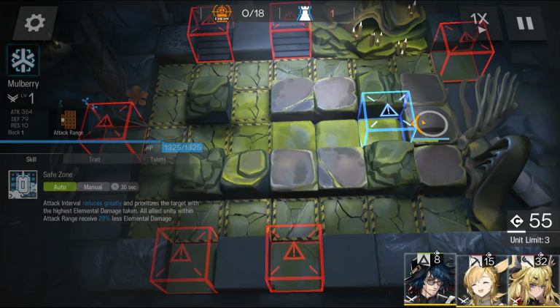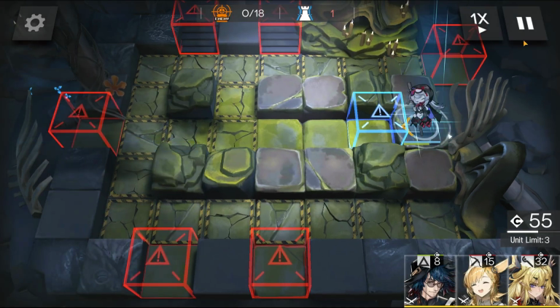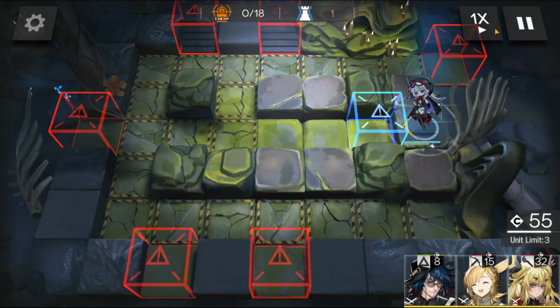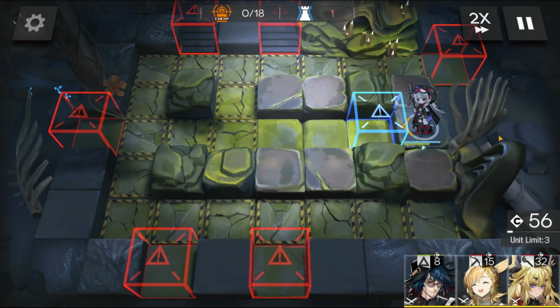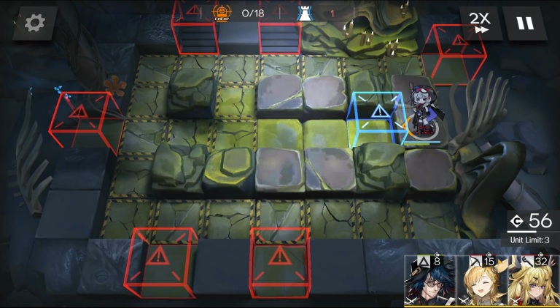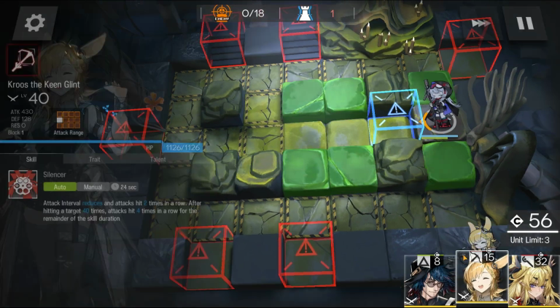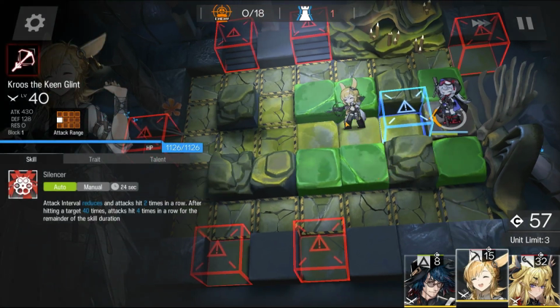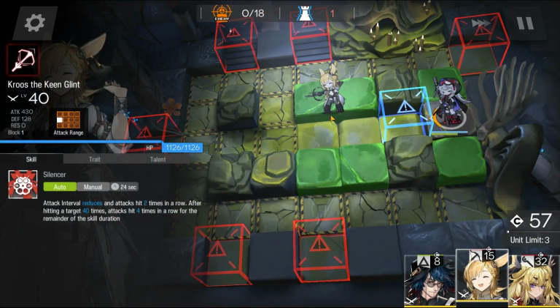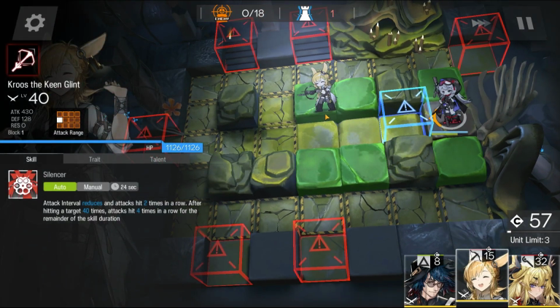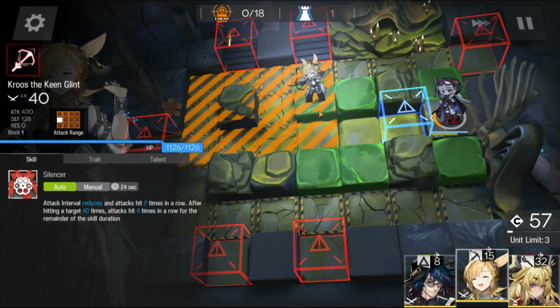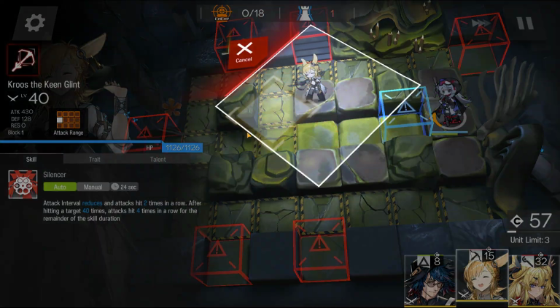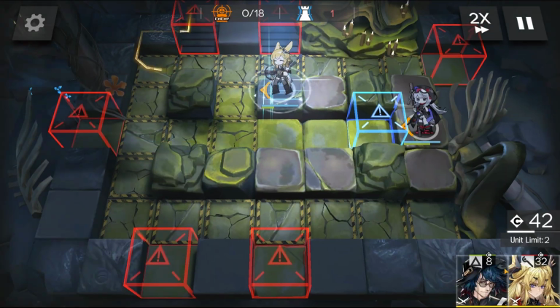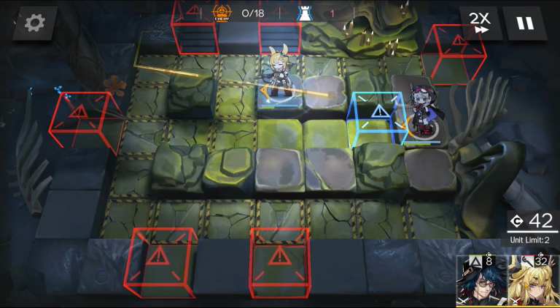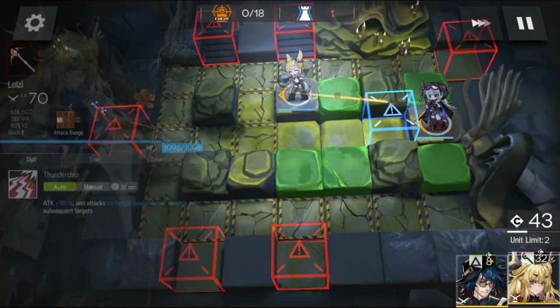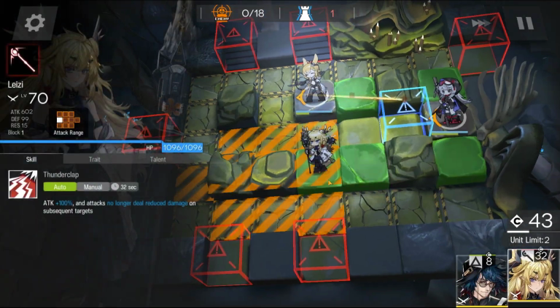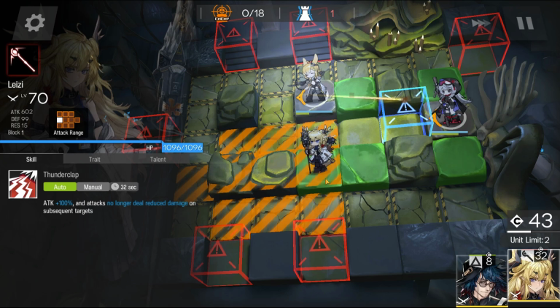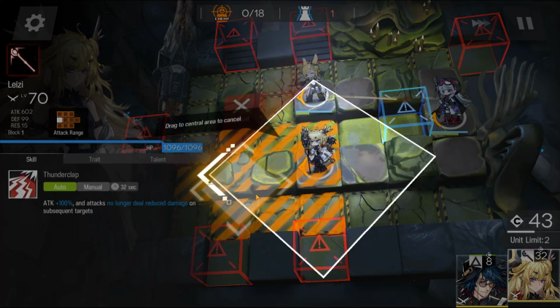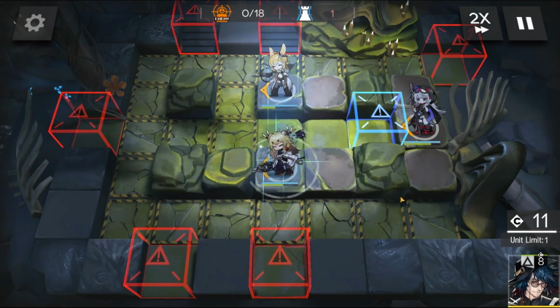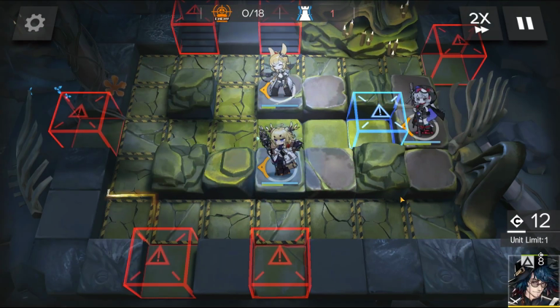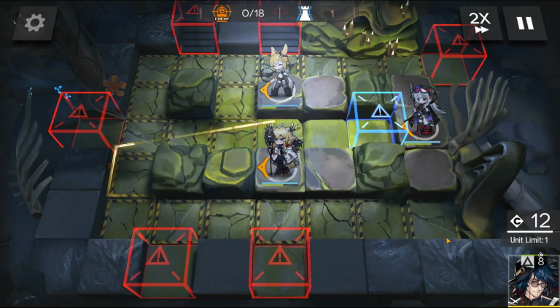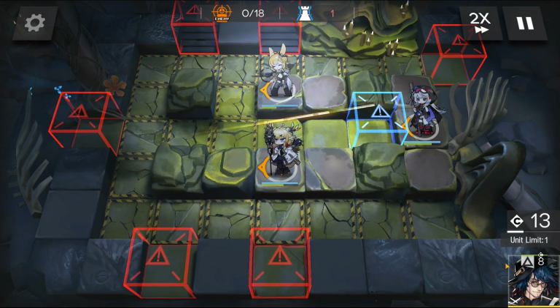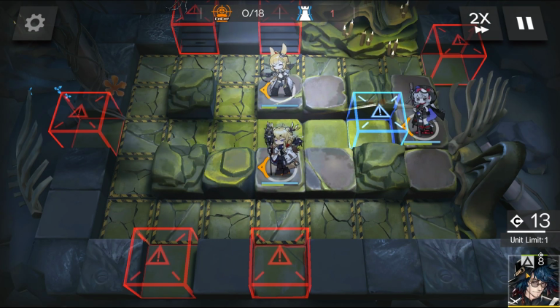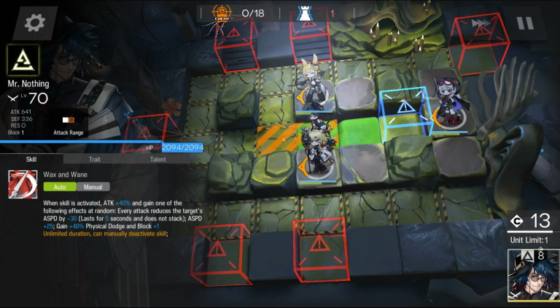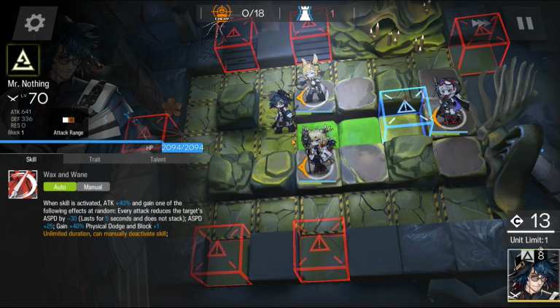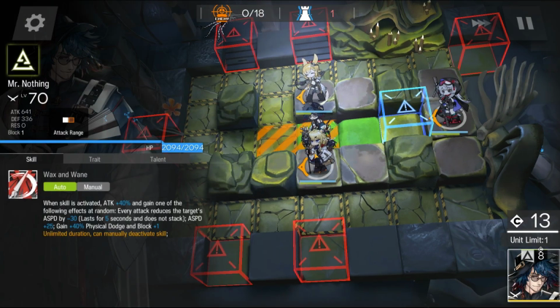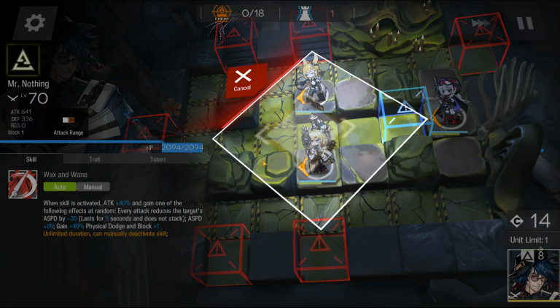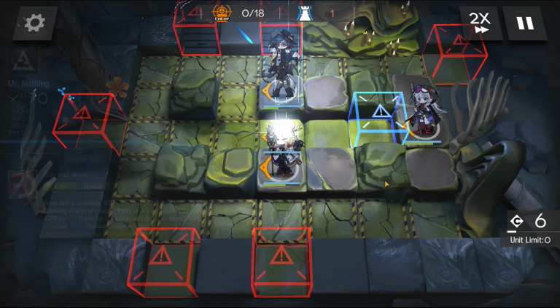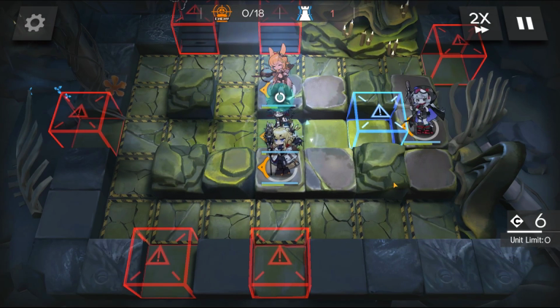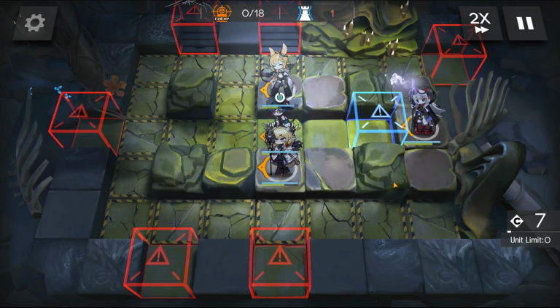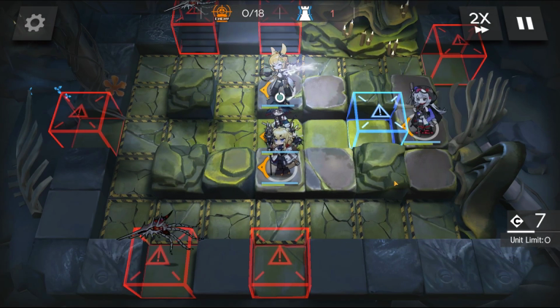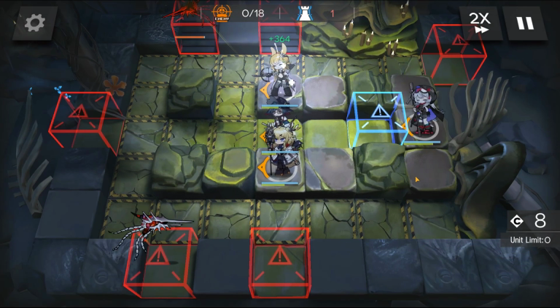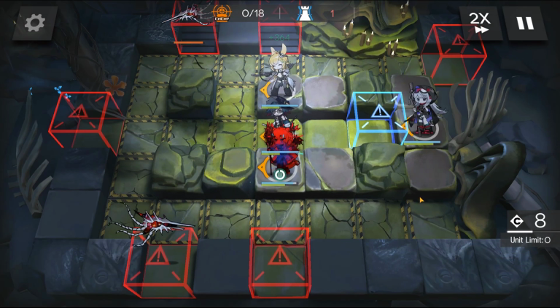Place the berry in the center of the platform, DPS both sides, and deploy nothing.